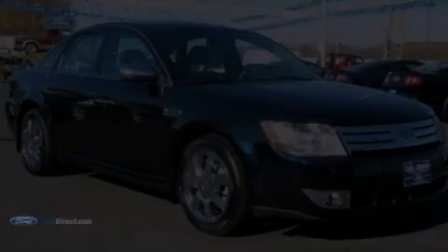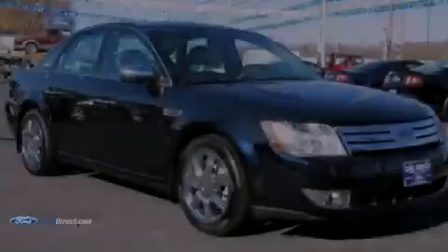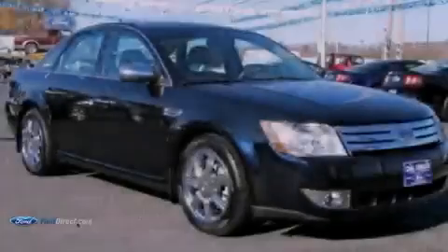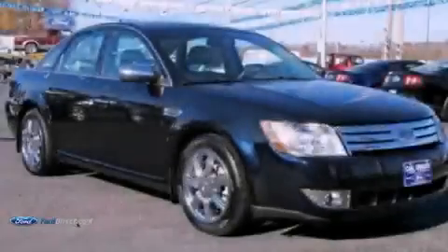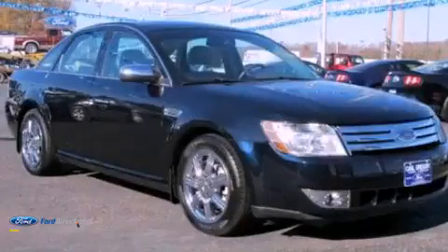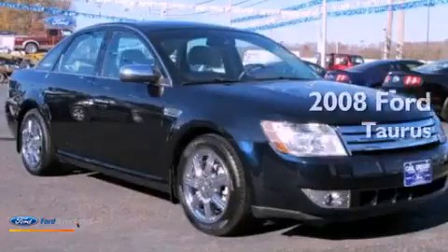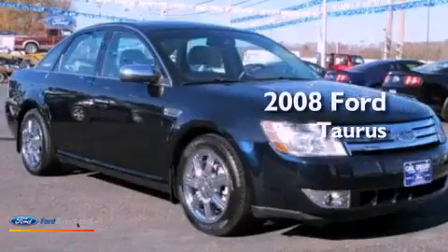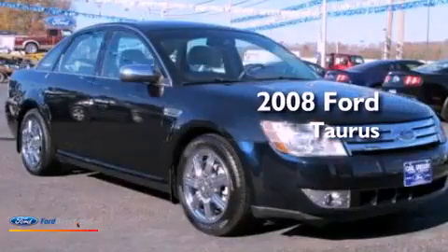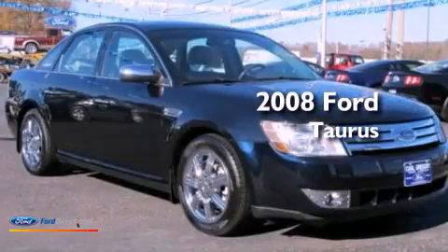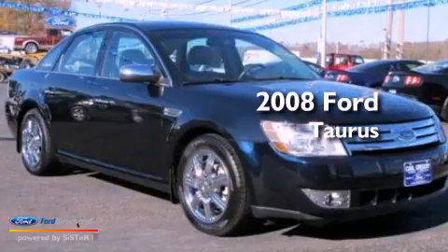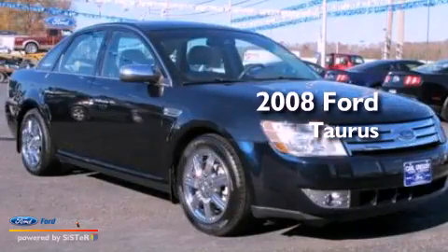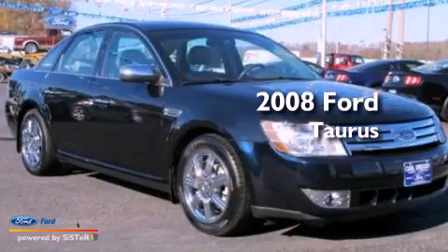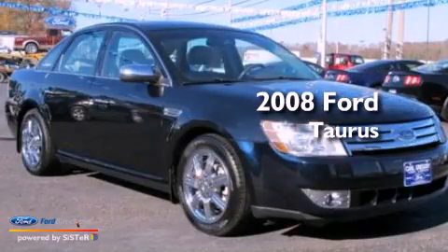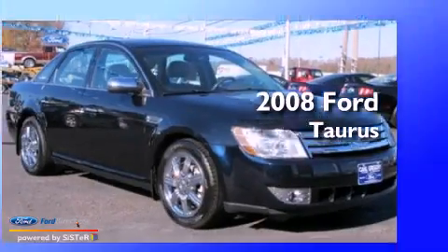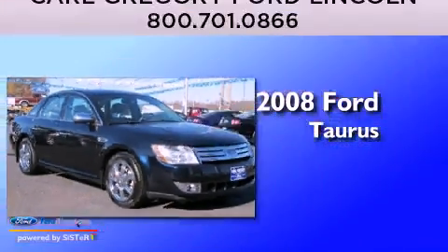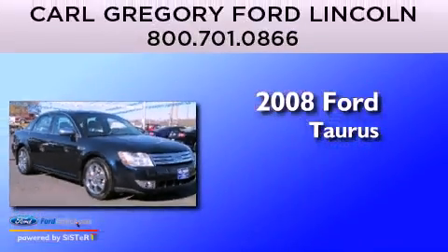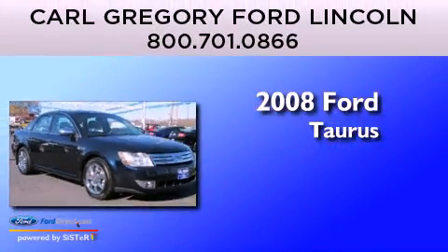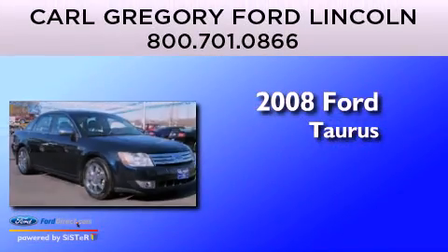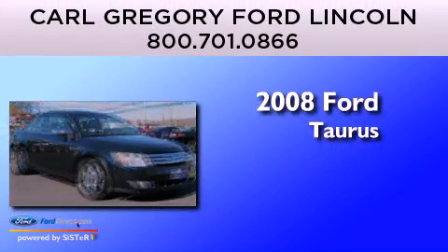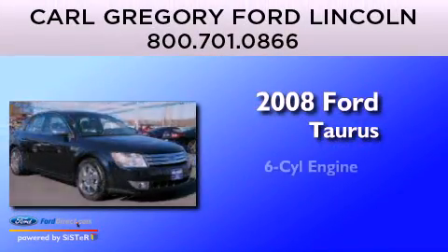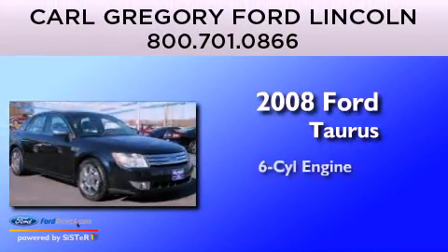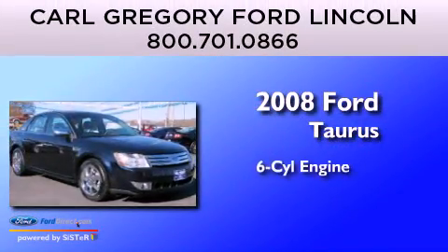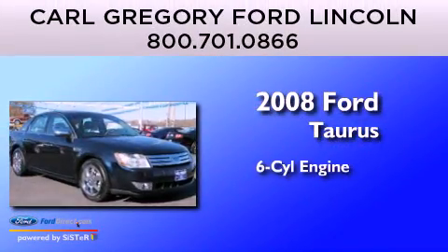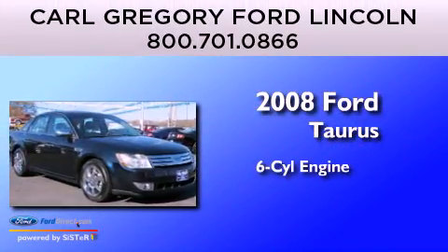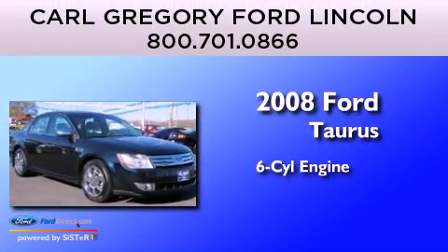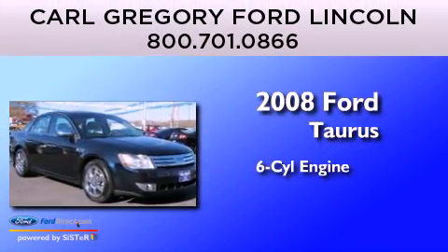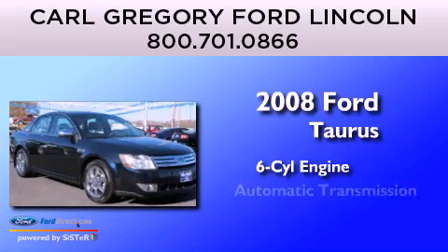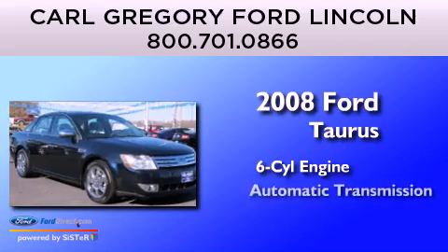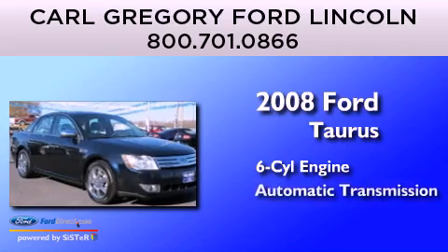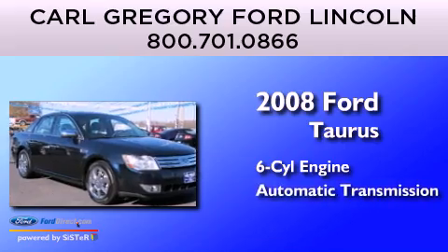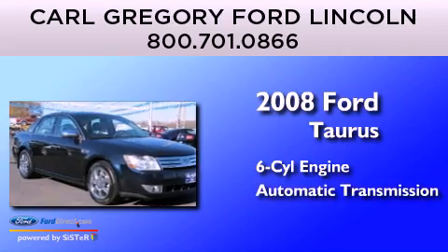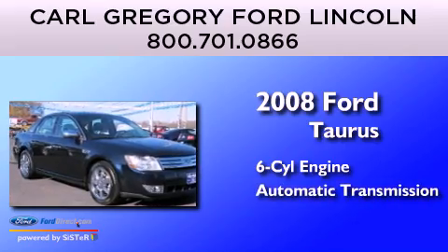This is a 2008 Ford Taurus. It has a six-cylinder engine and an automatic transmission.